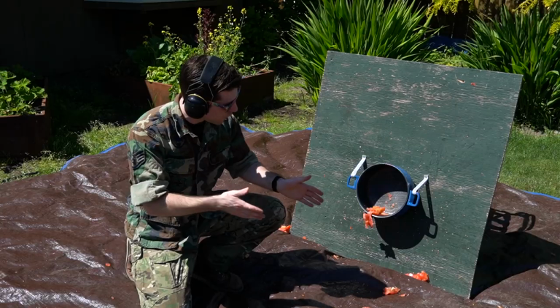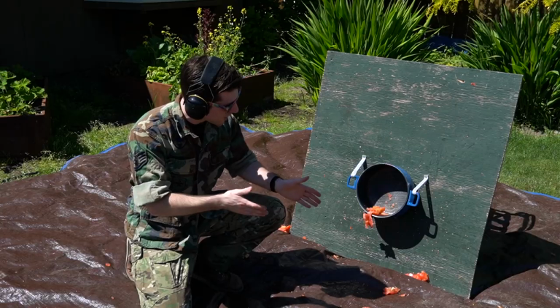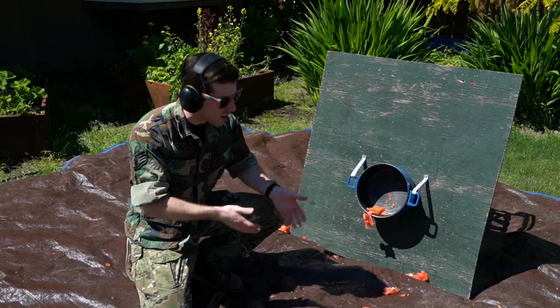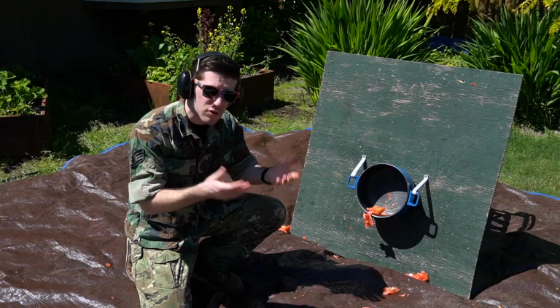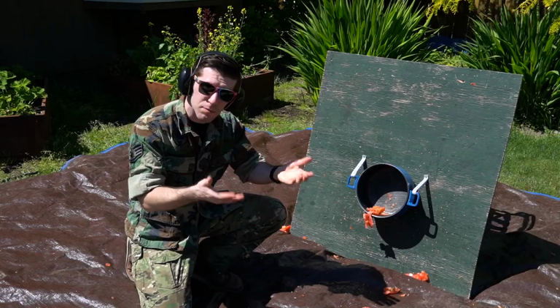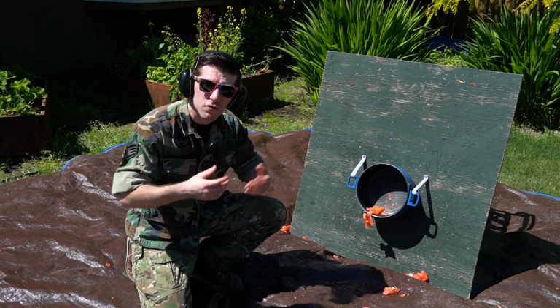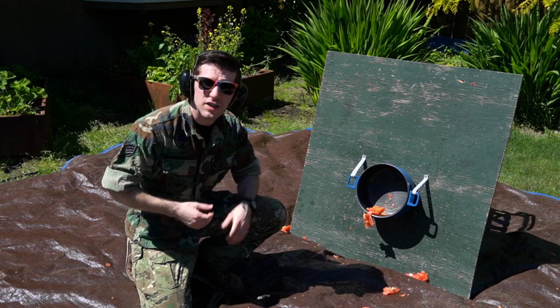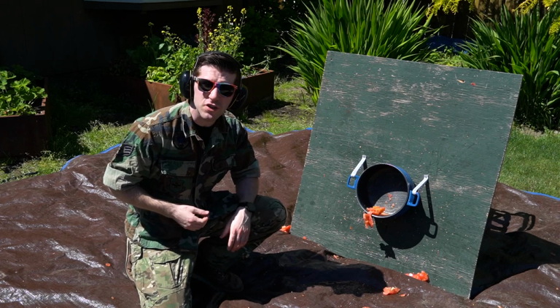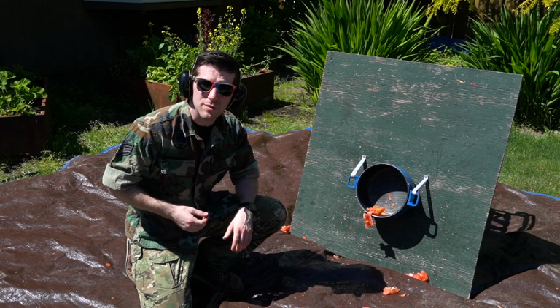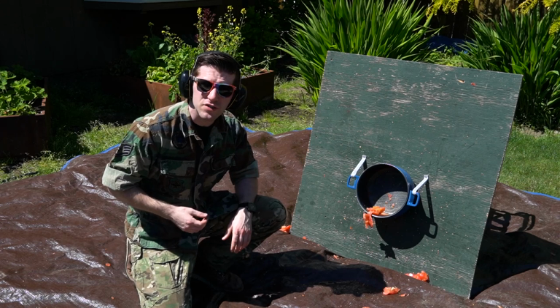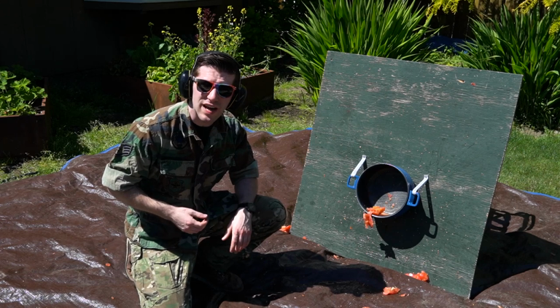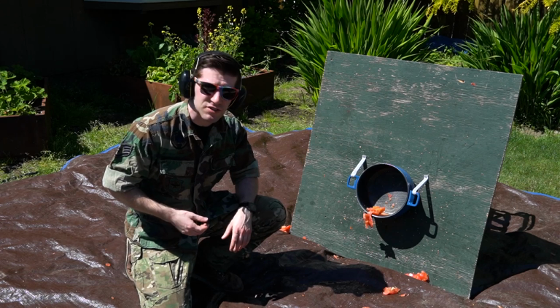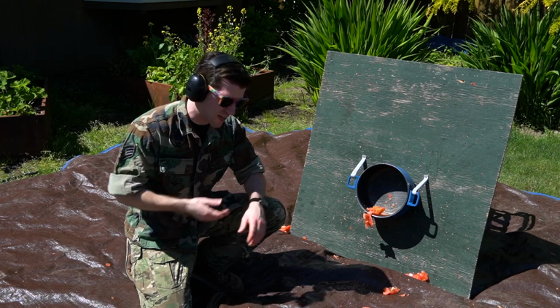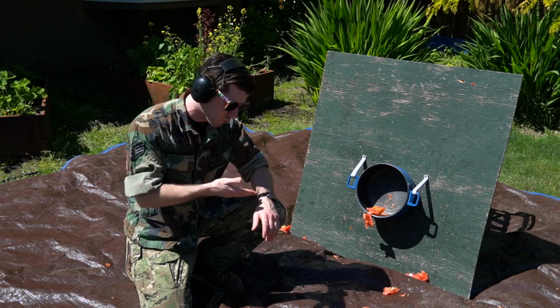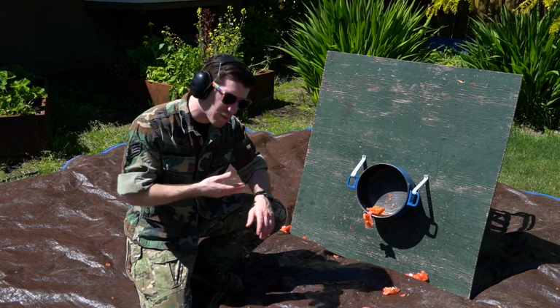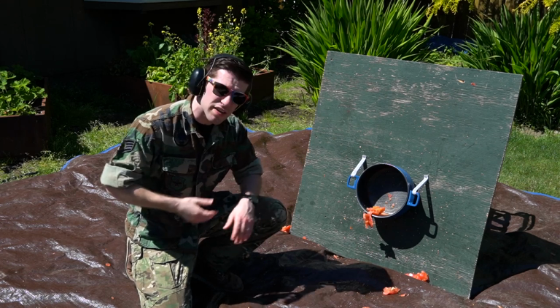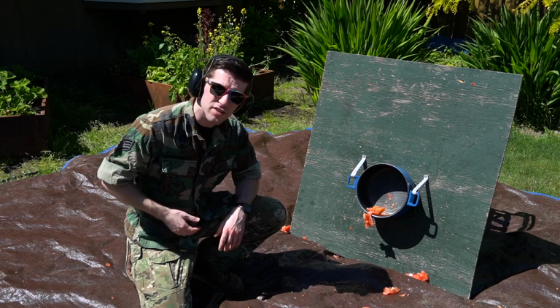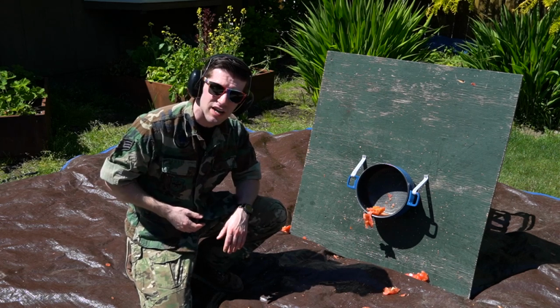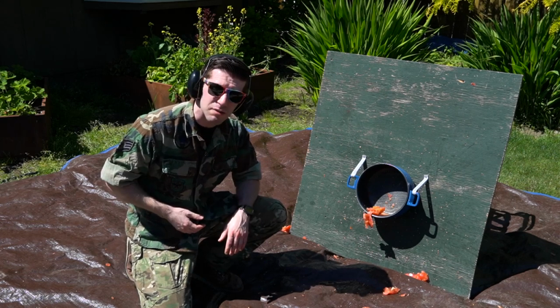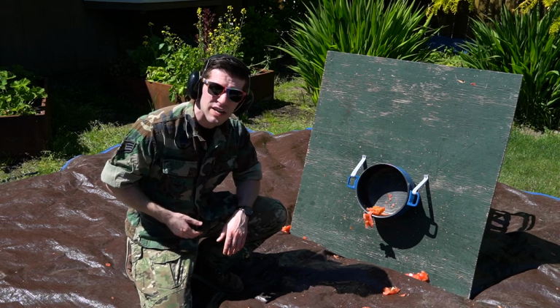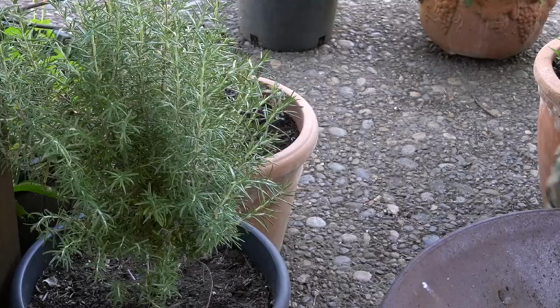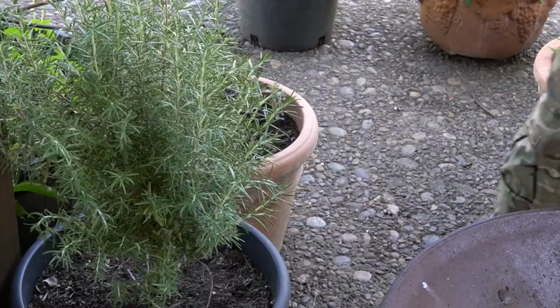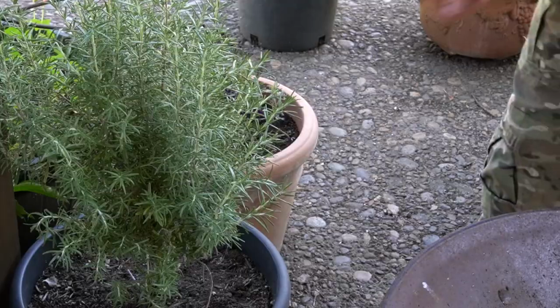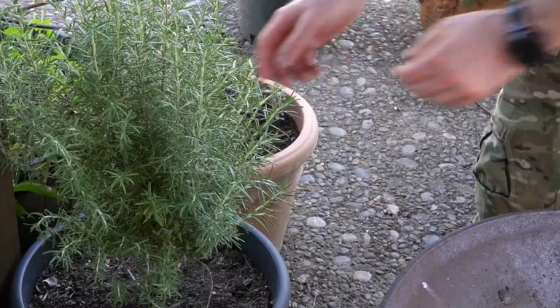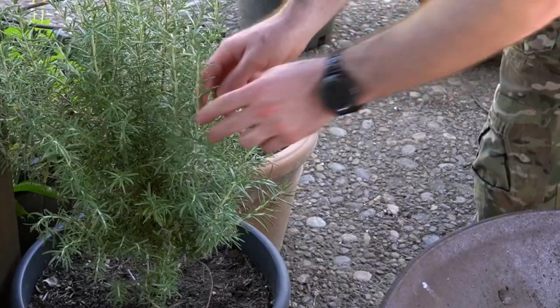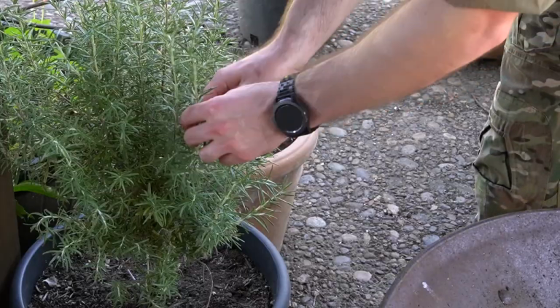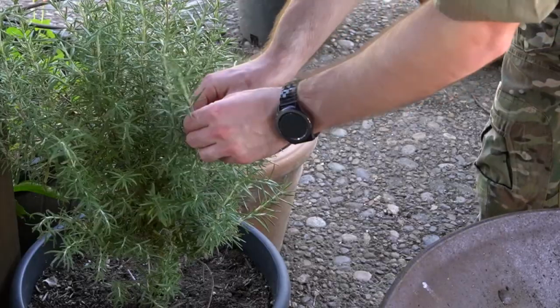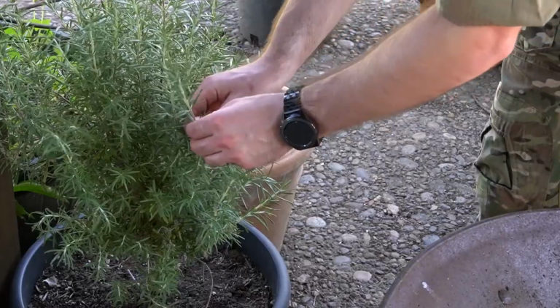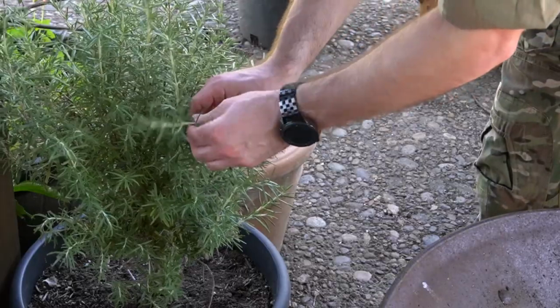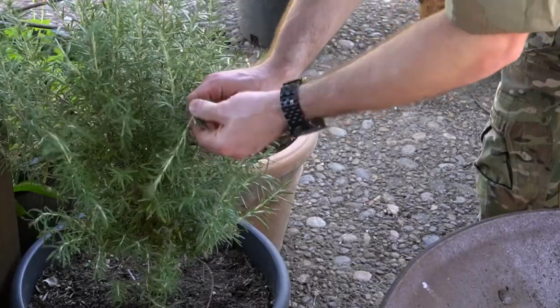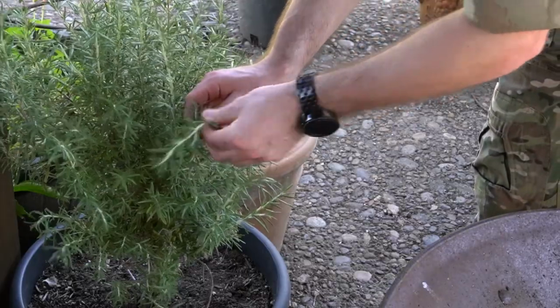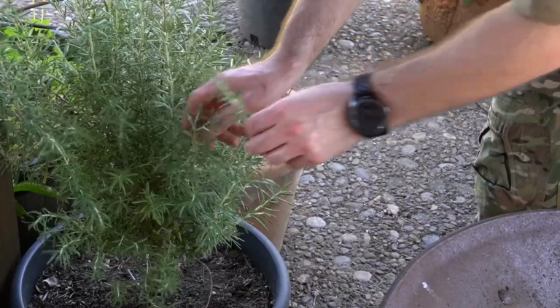Voila, we've pulverized our tomatoes in half a second. We're making good time. Next you're going to want to add some flavor.